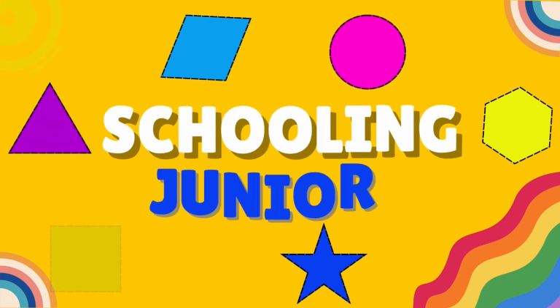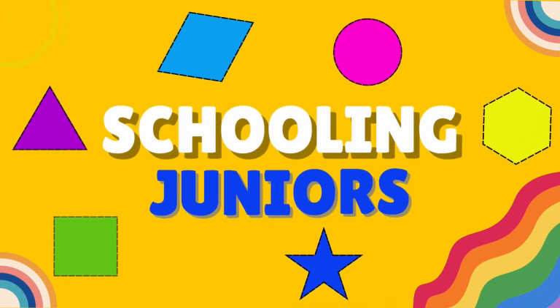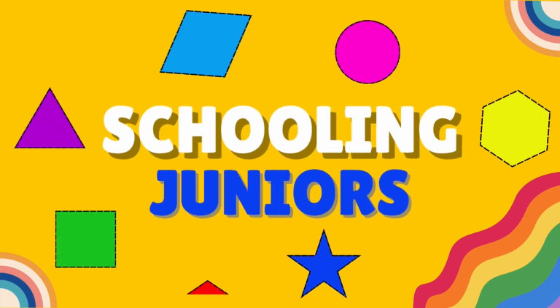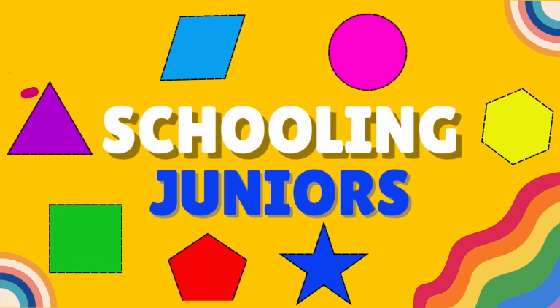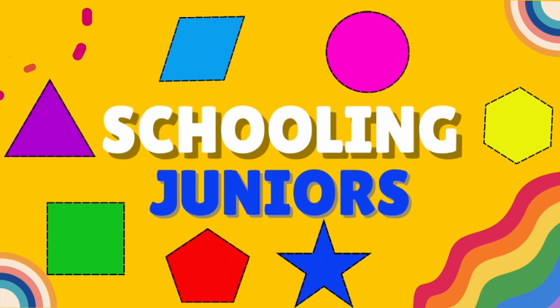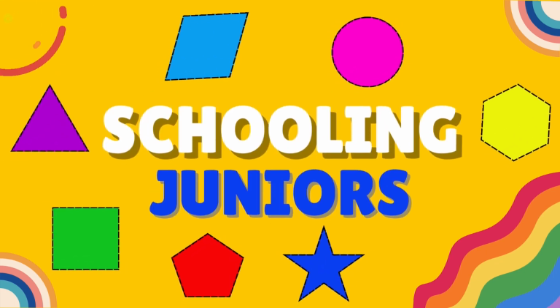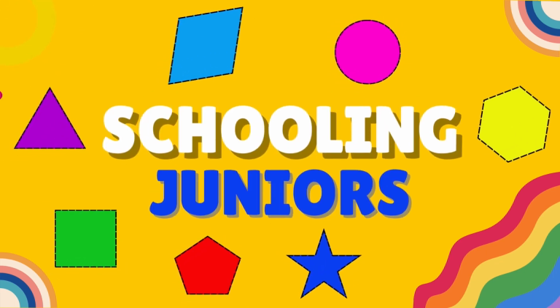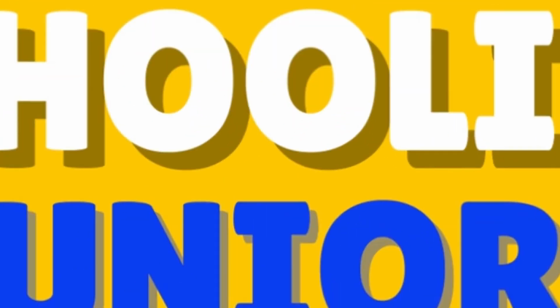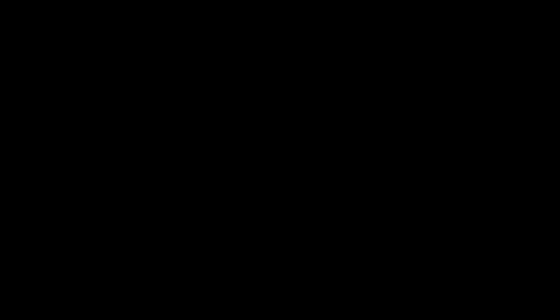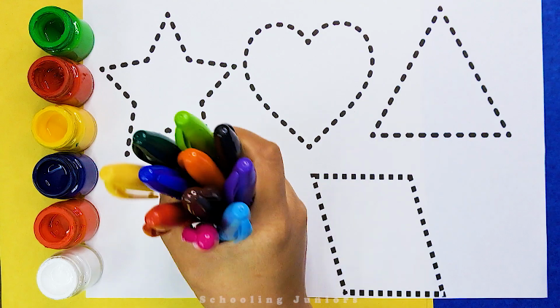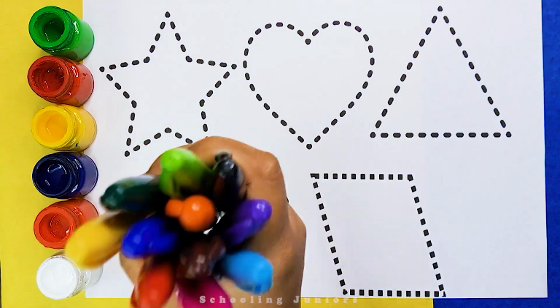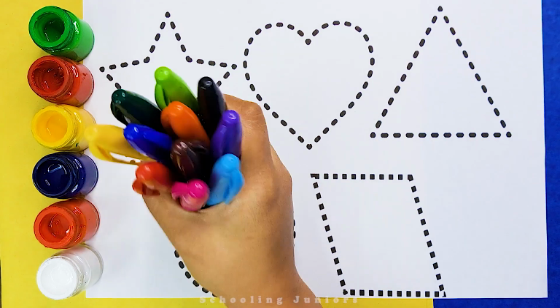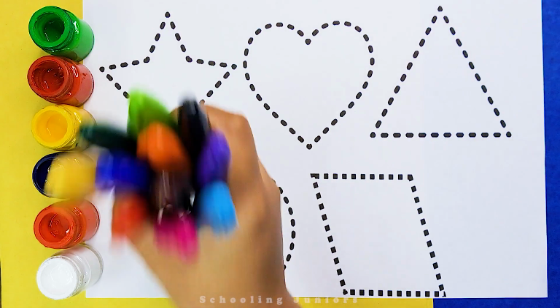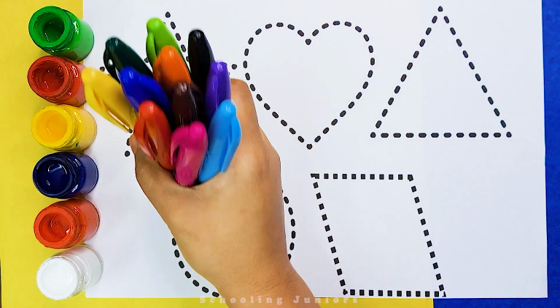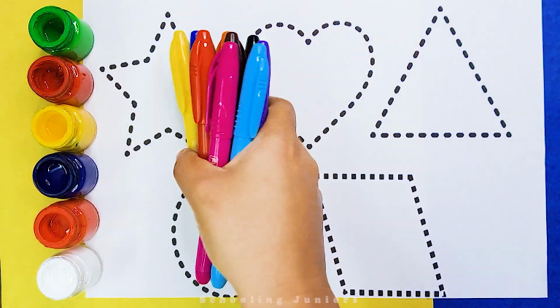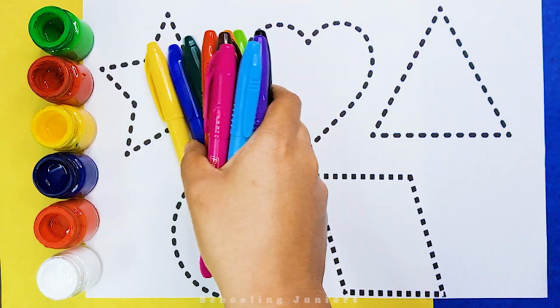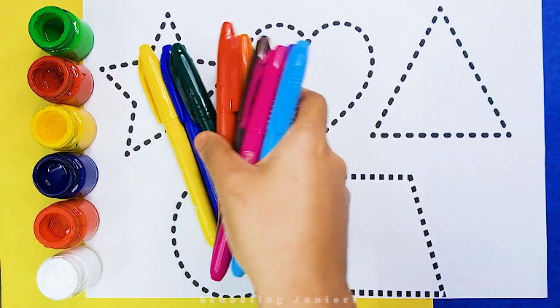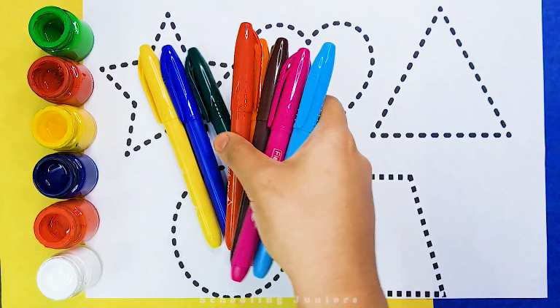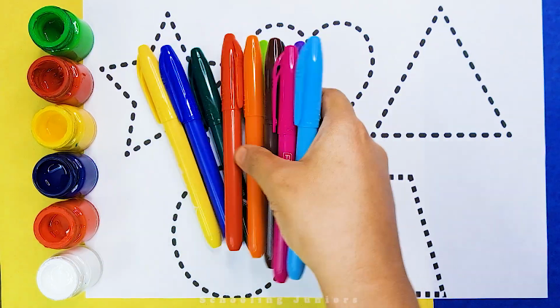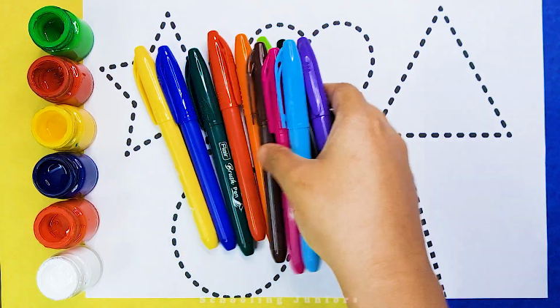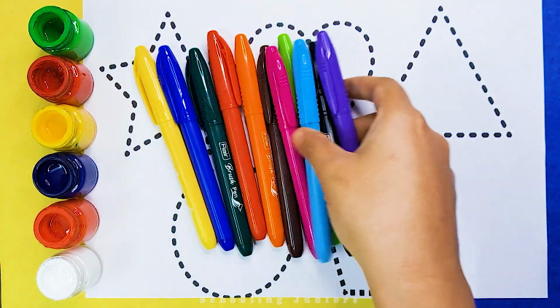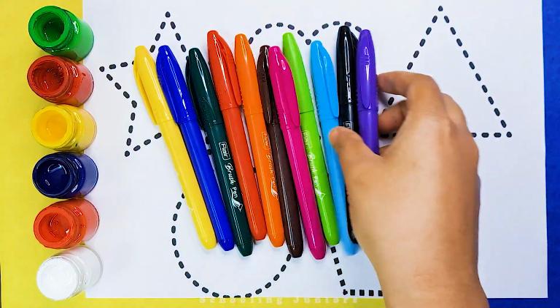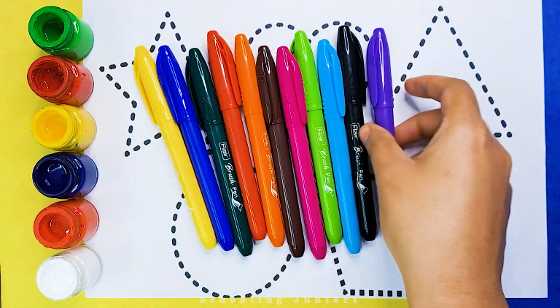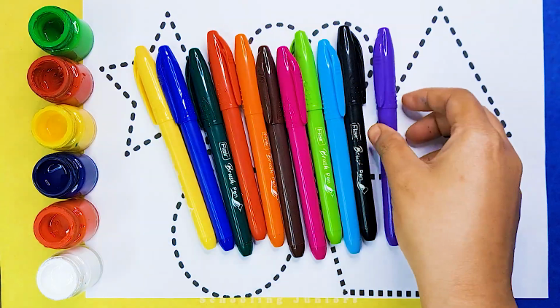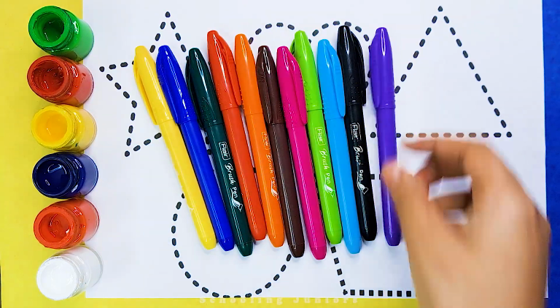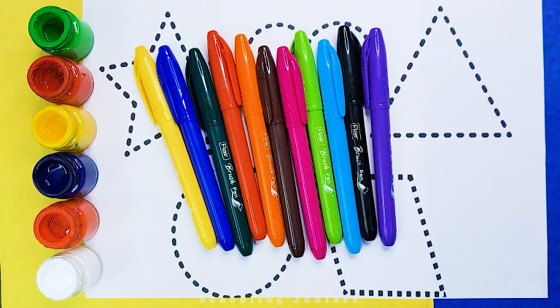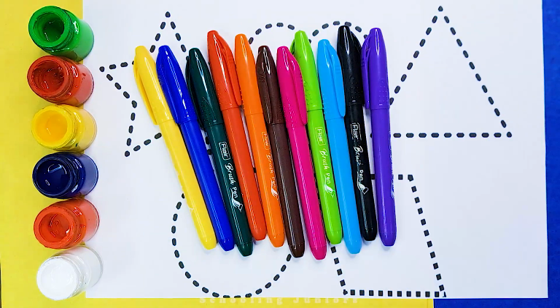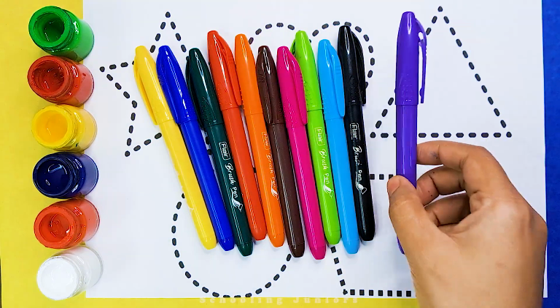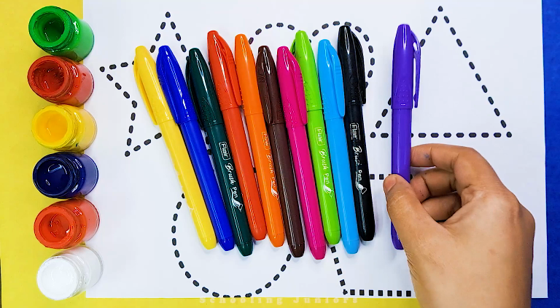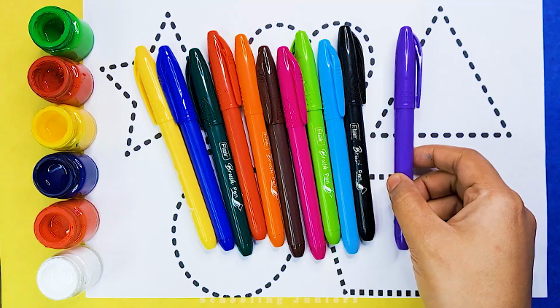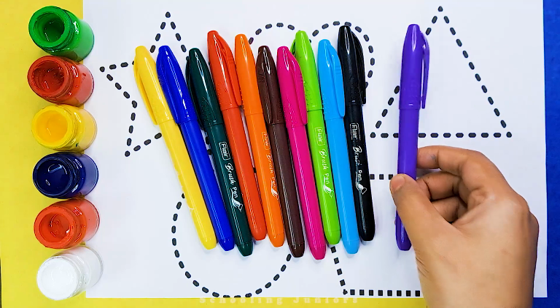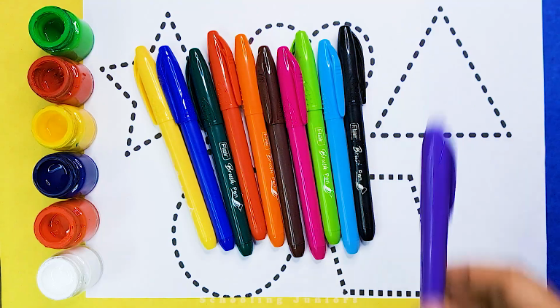Schooling Juniors. Let's learn some colors. Purple color,